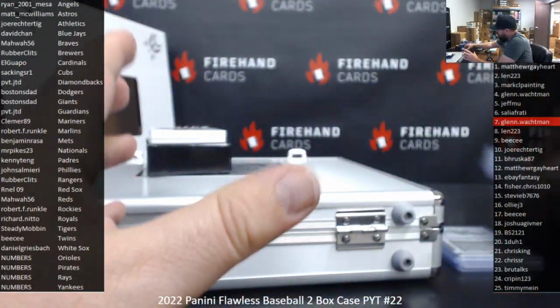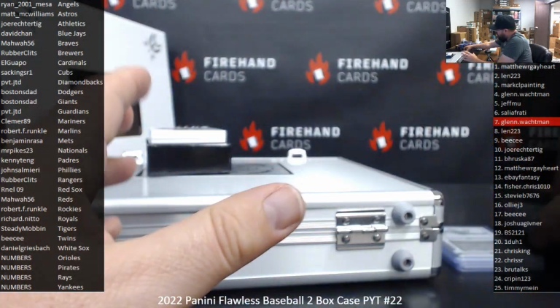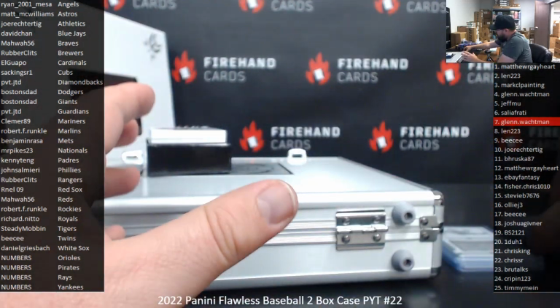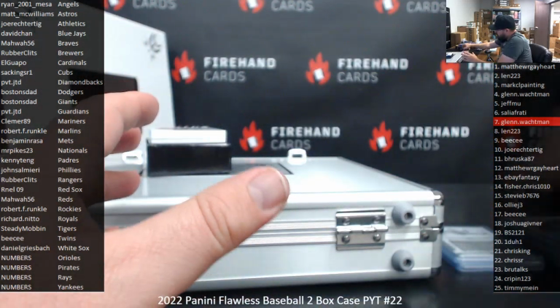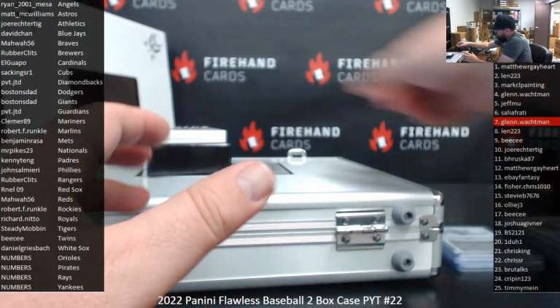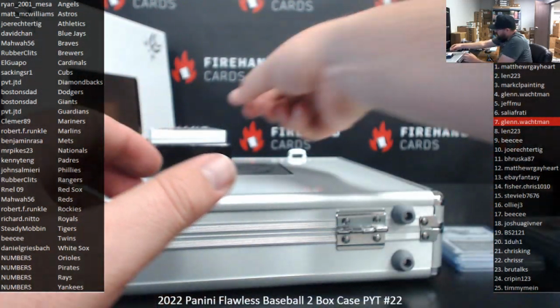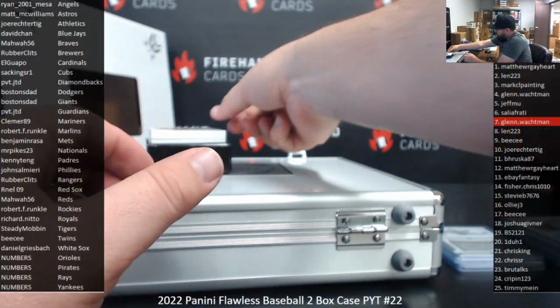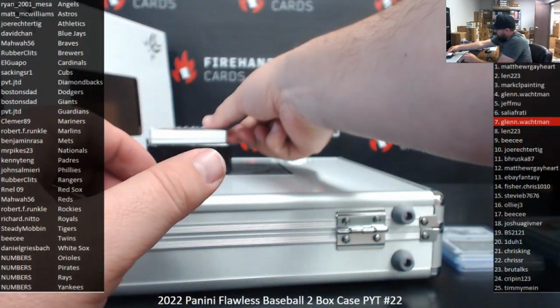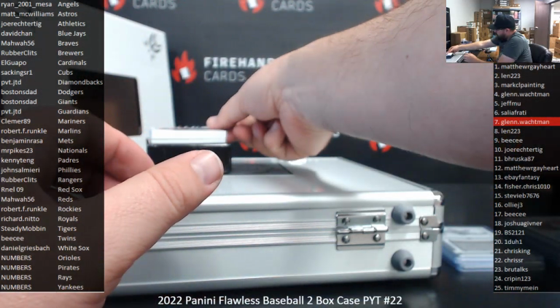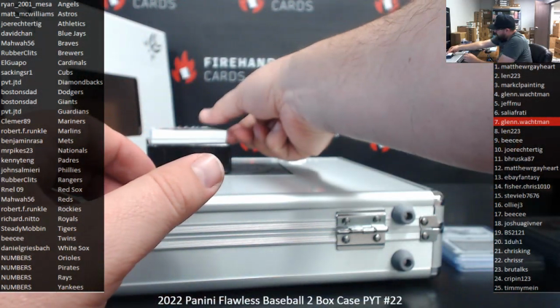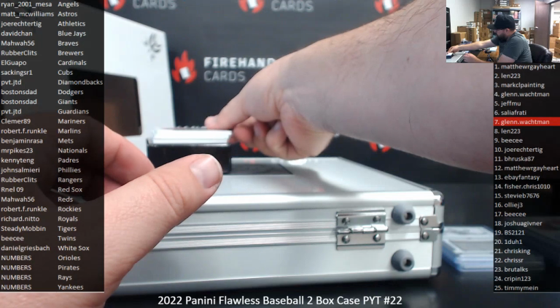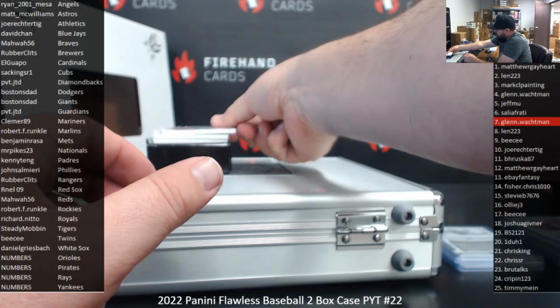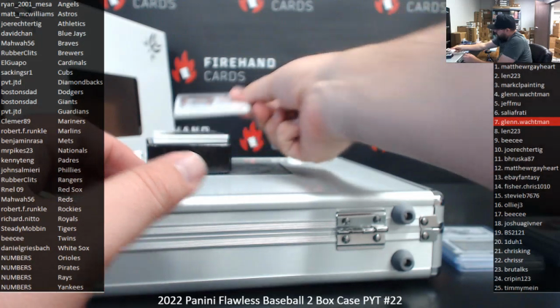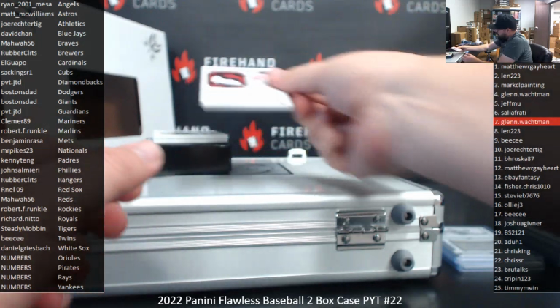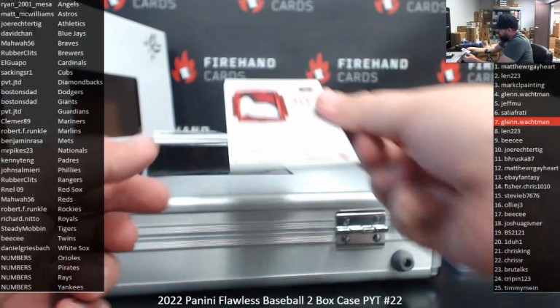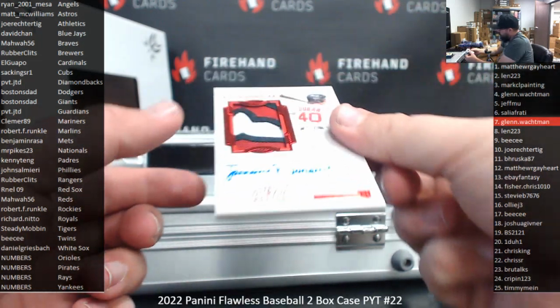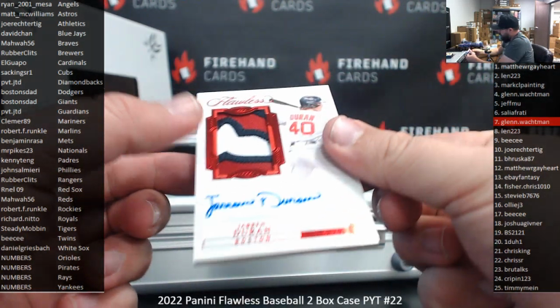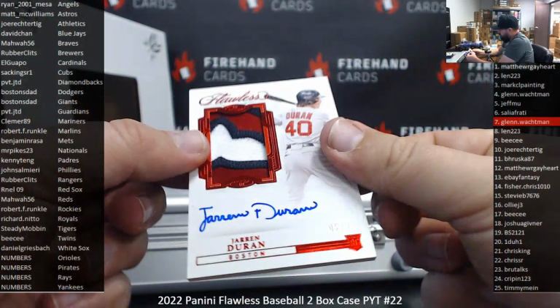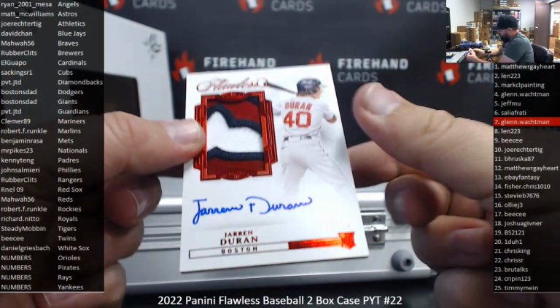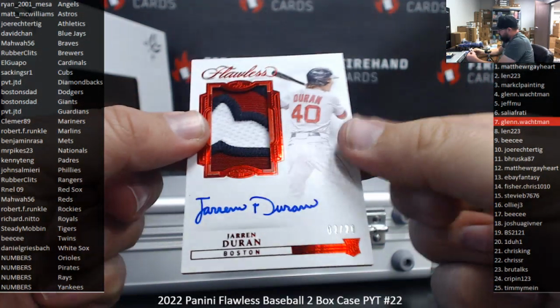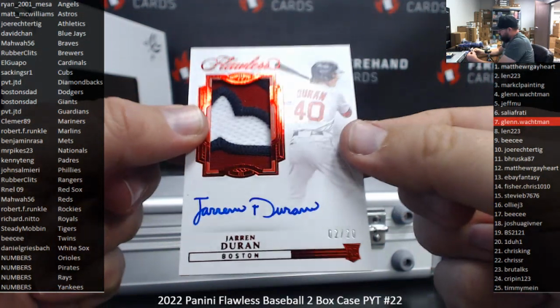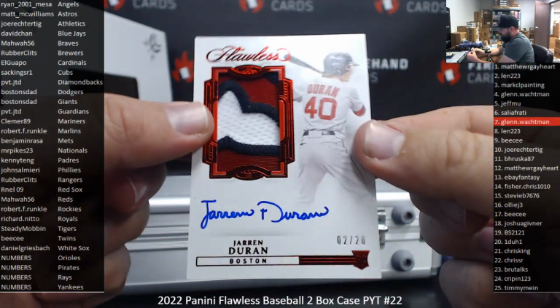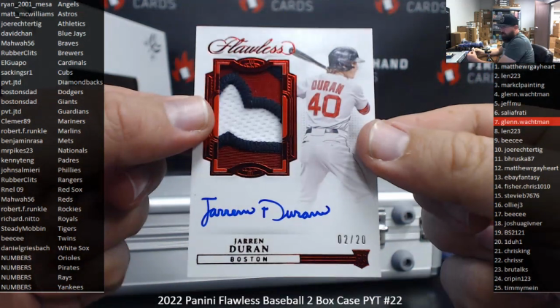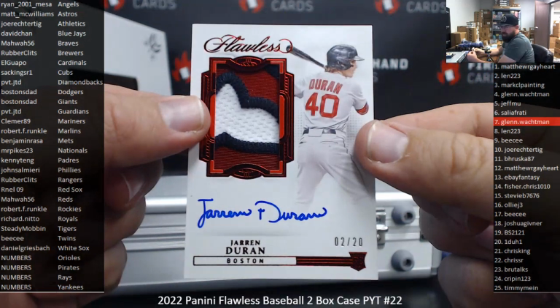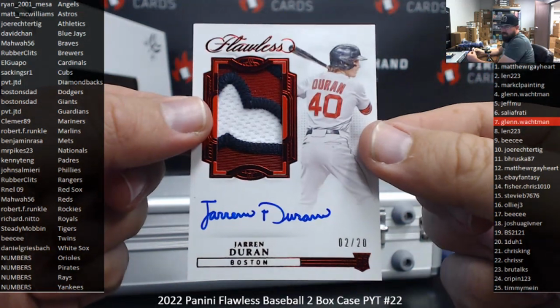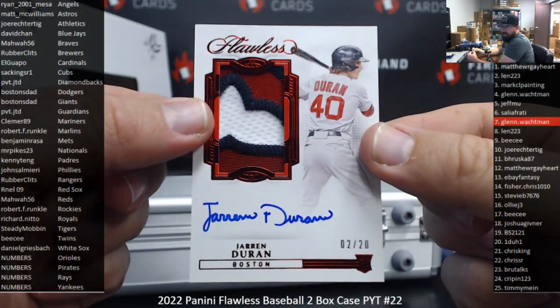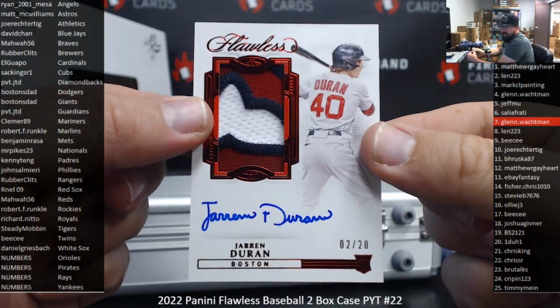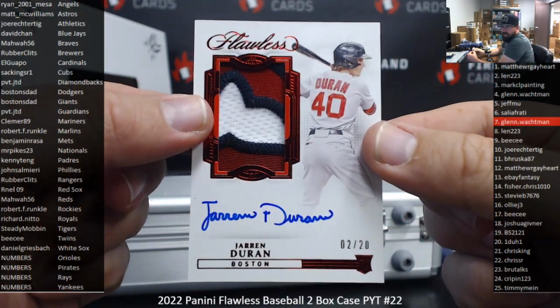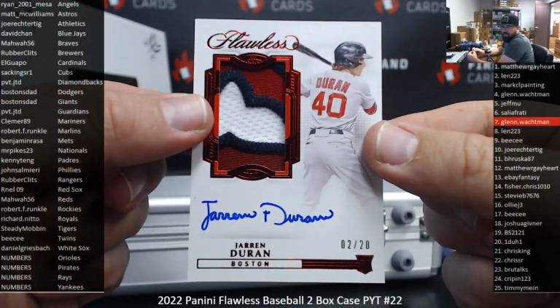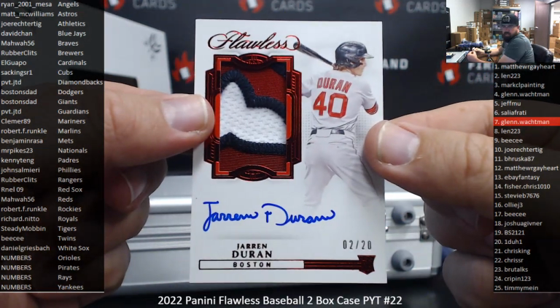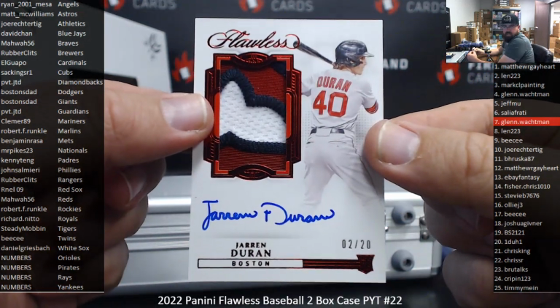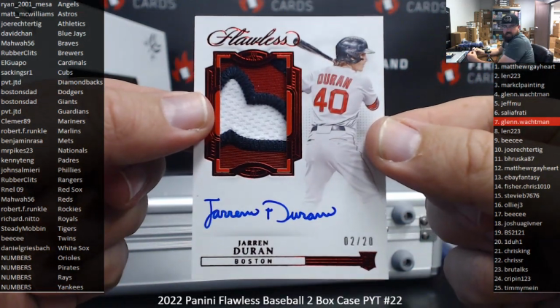Got a Red Foil RPA — Jaron Duran, Boston Red Sox, 2-20. Red Sox, Arnell, 9.